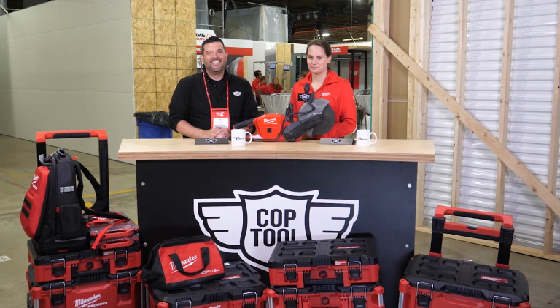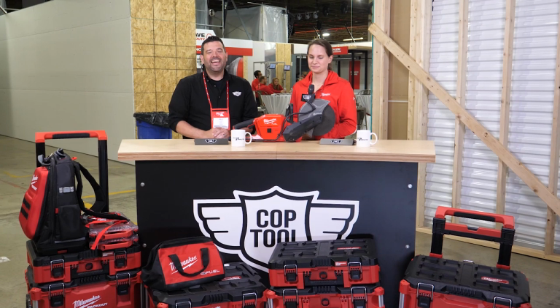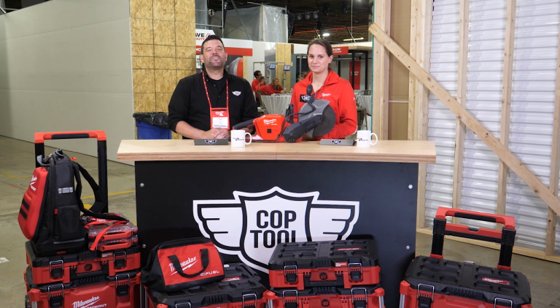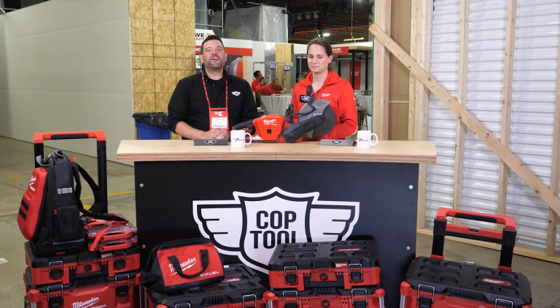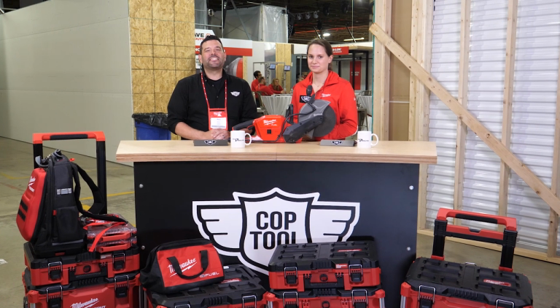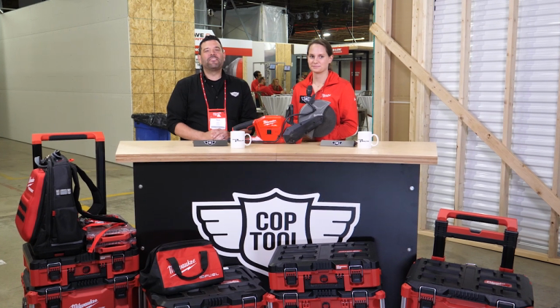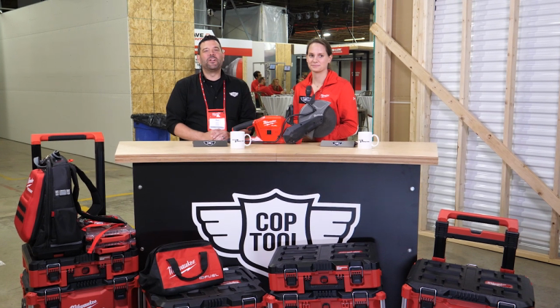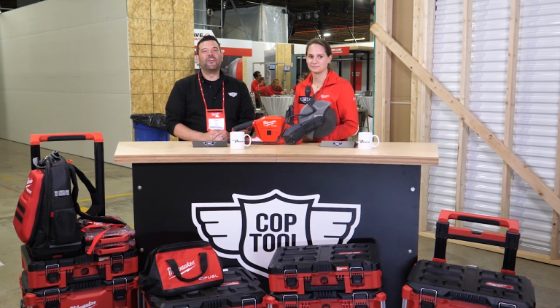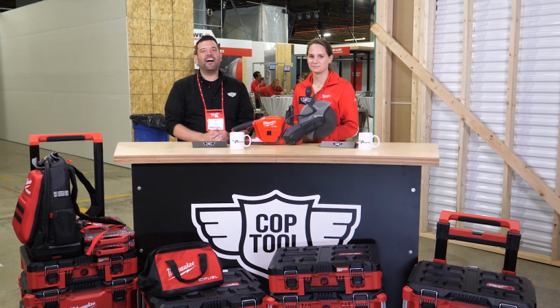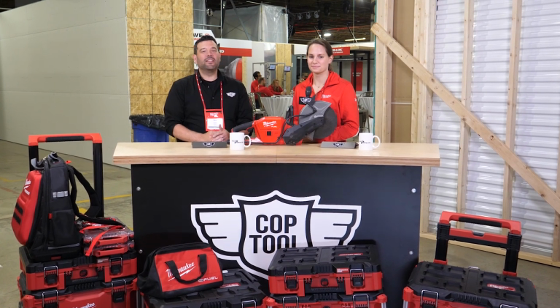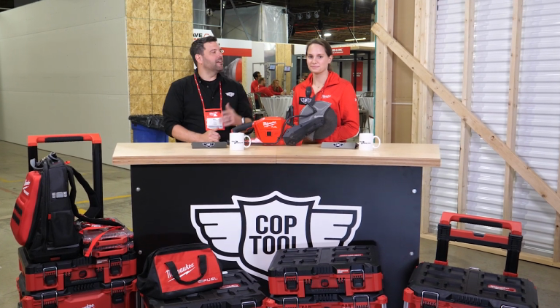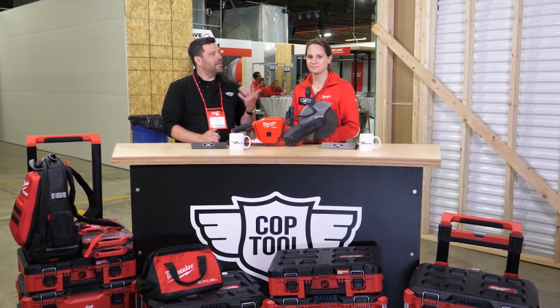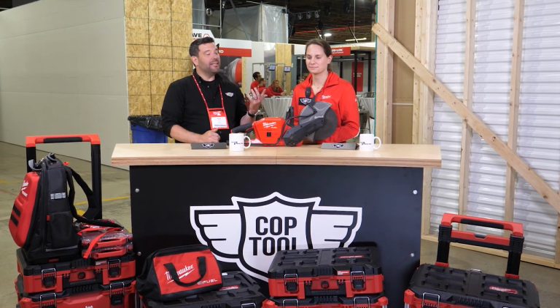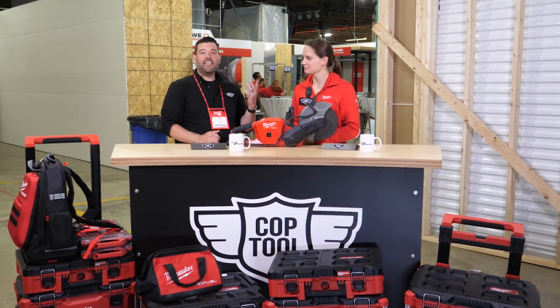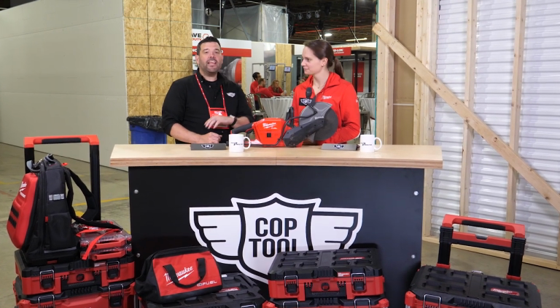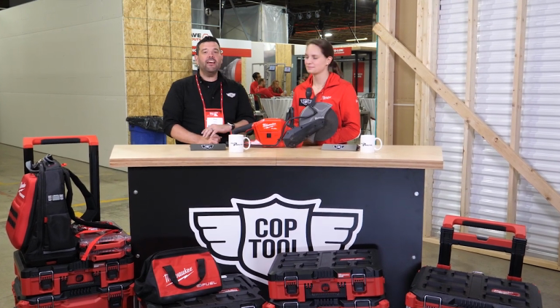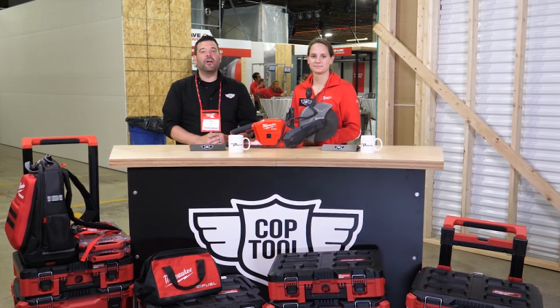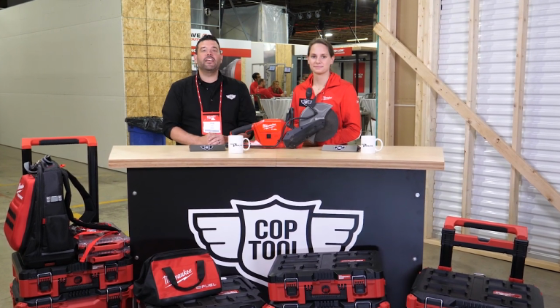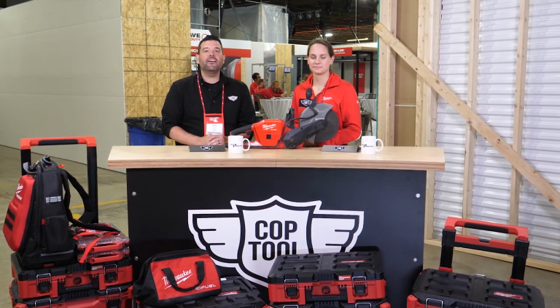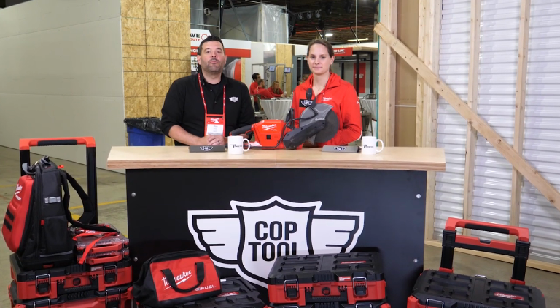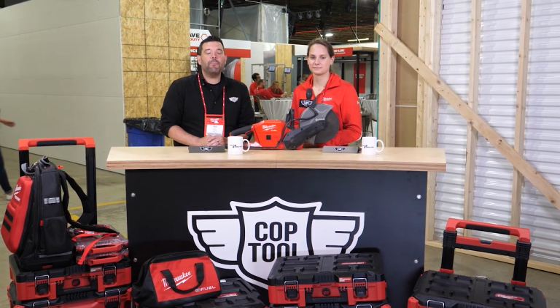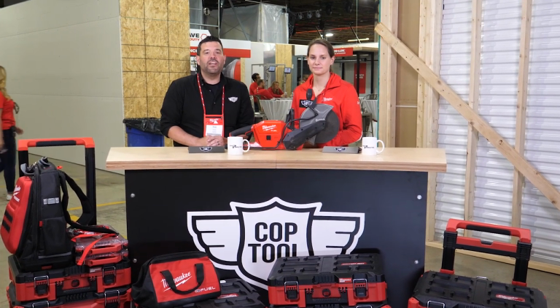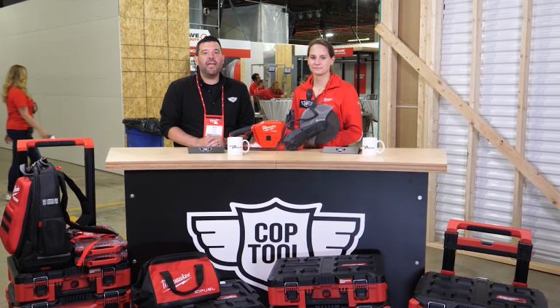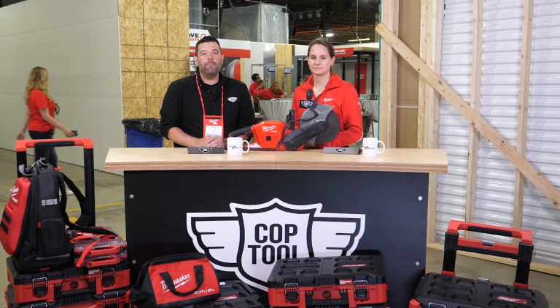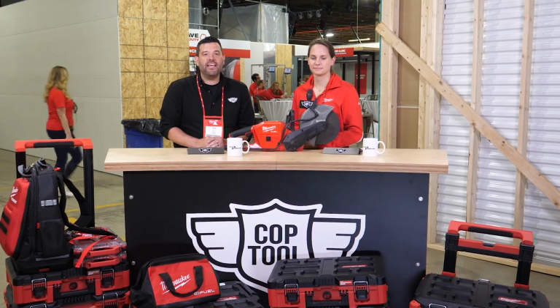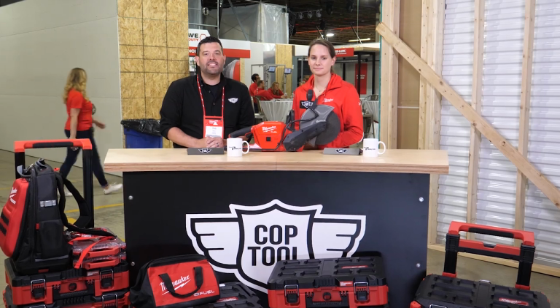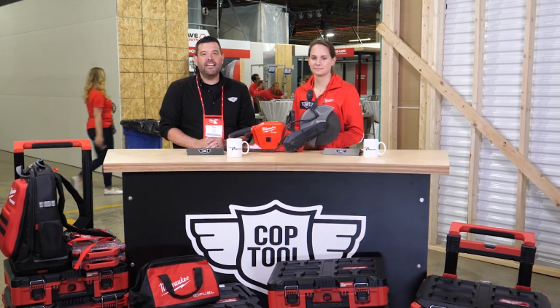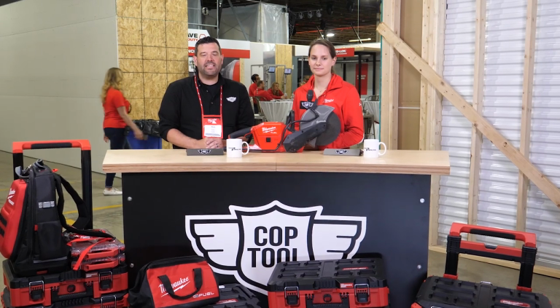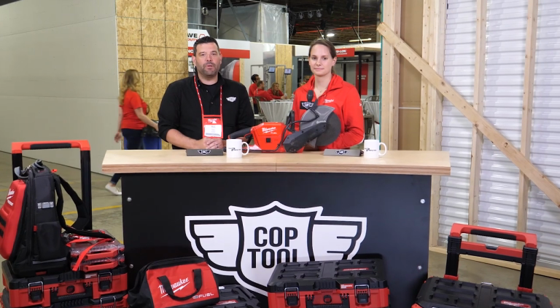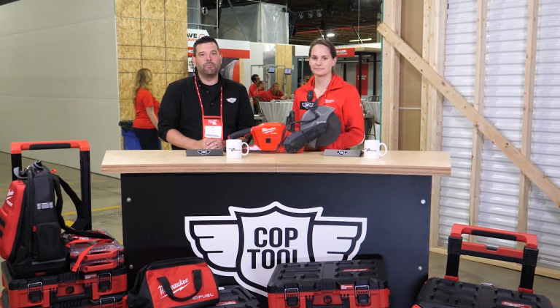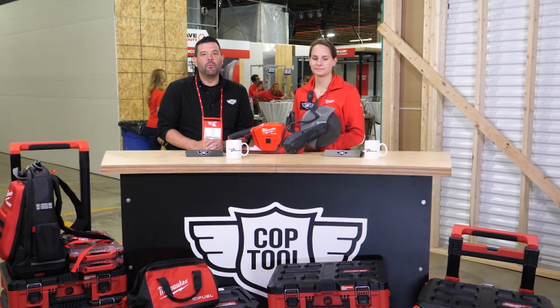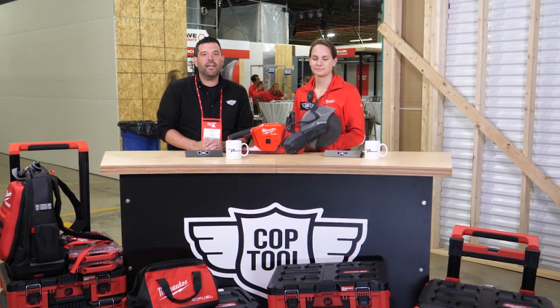Hey guys, welcome back to Cop Tool. I'm Rob, alongside me is Katie. We are here wrapping up MPS 19 in beautiful Milwaukee.